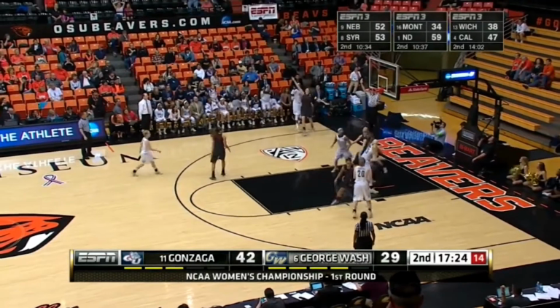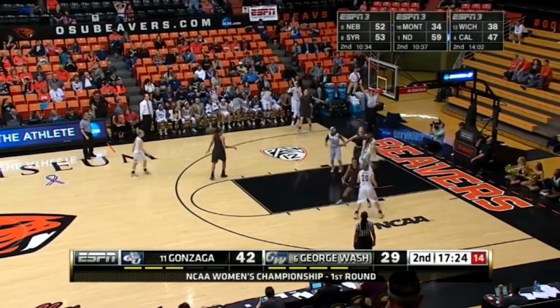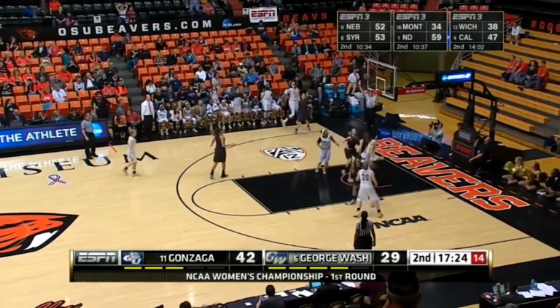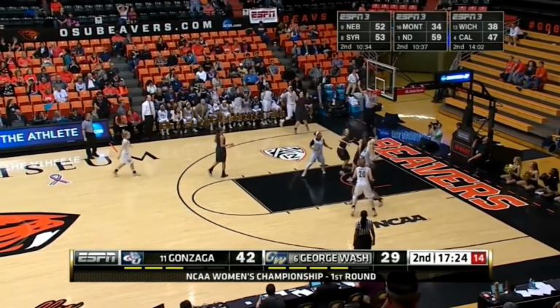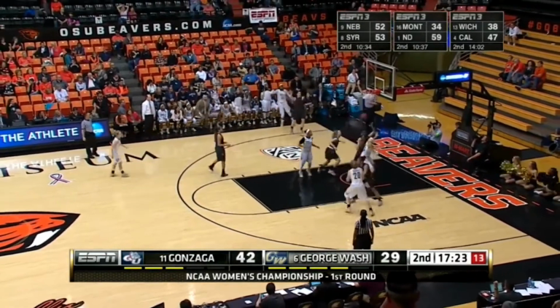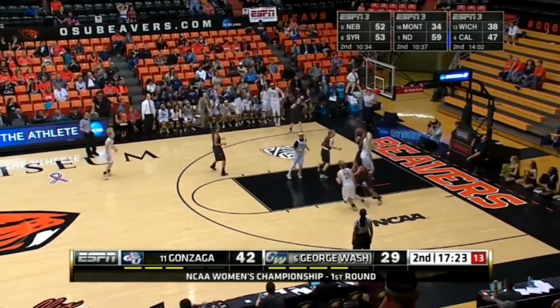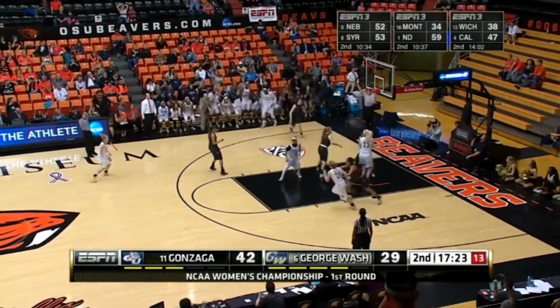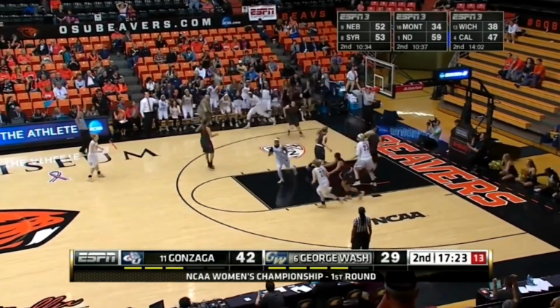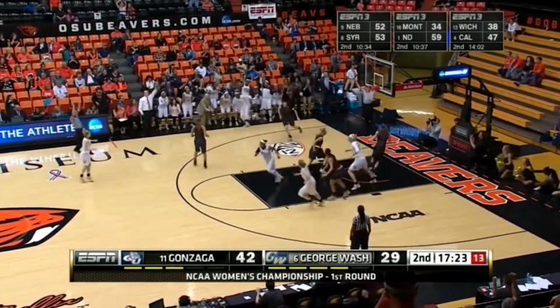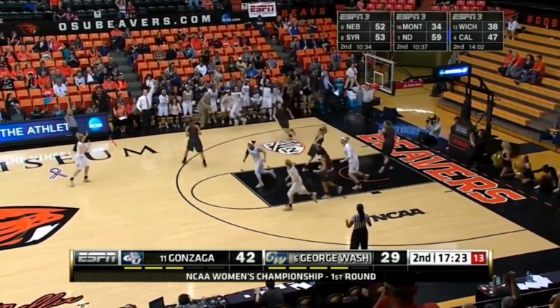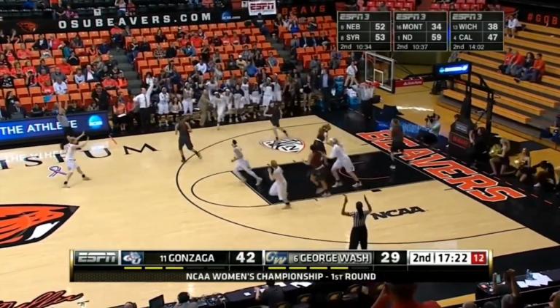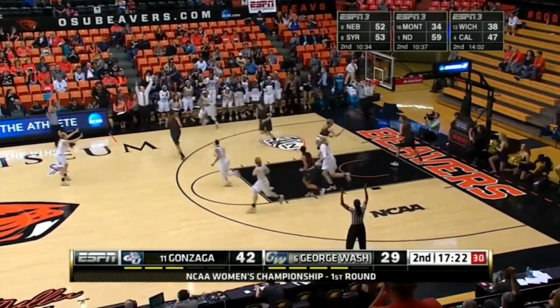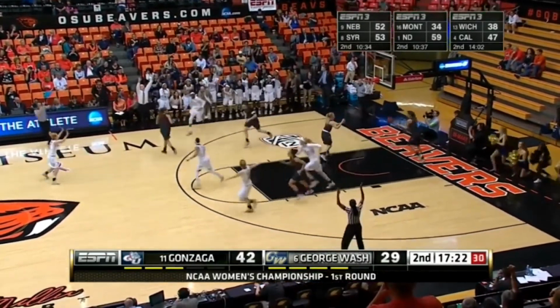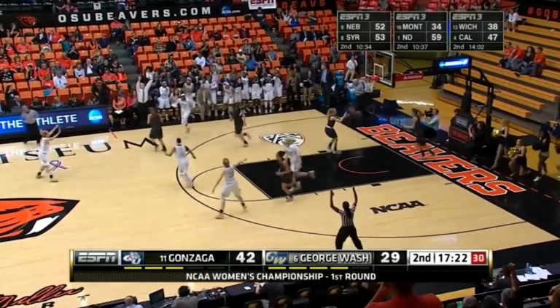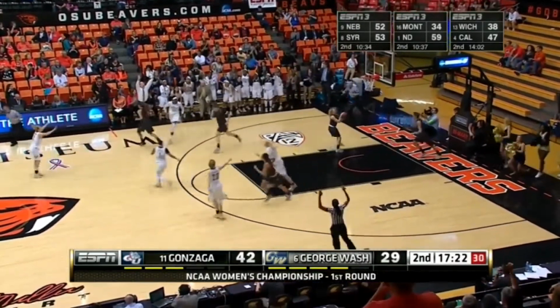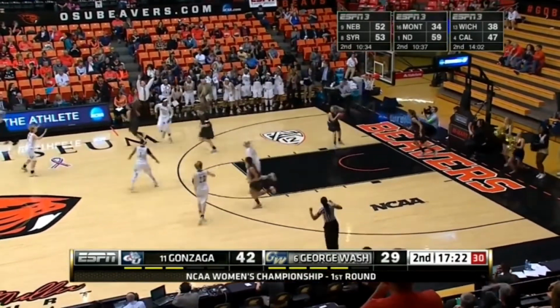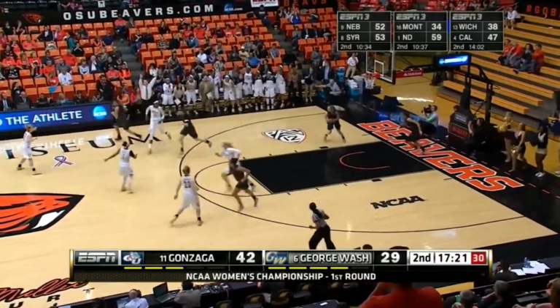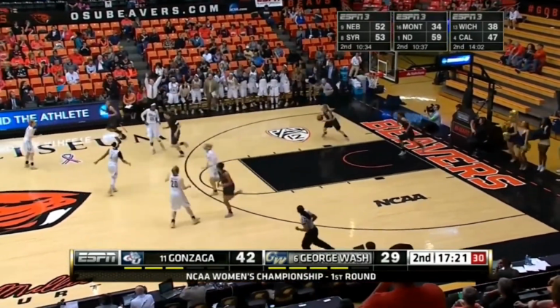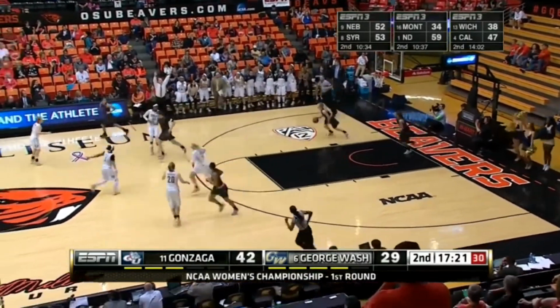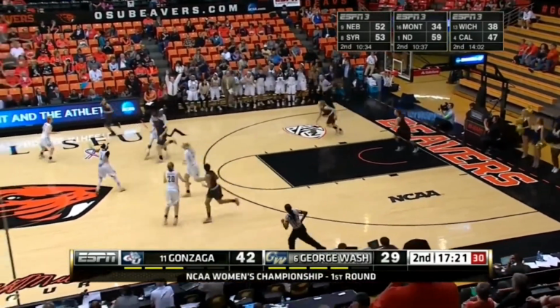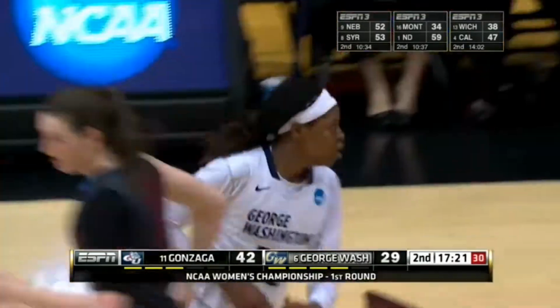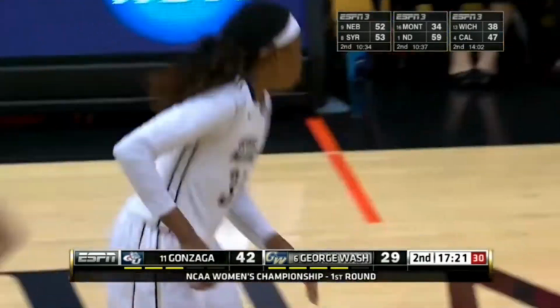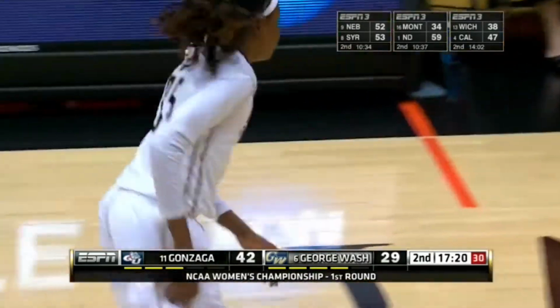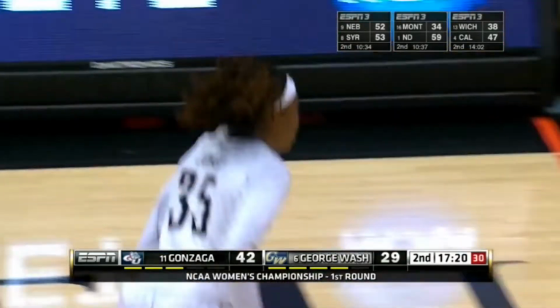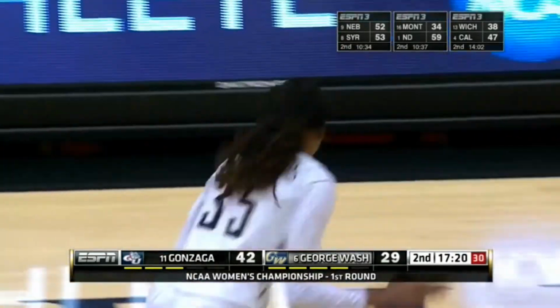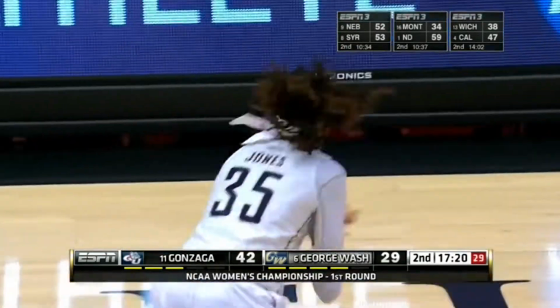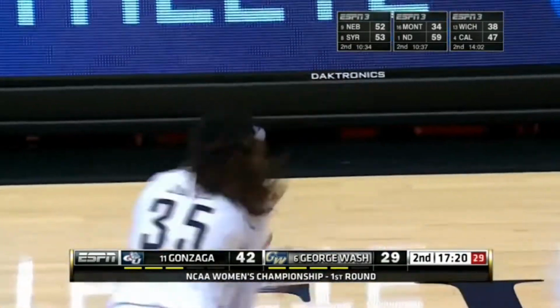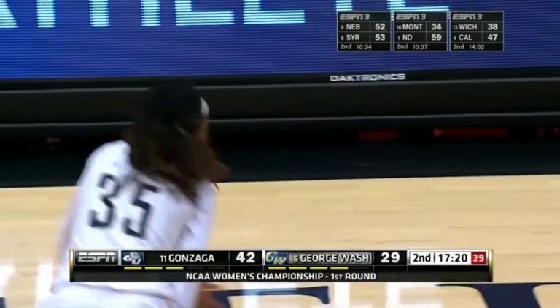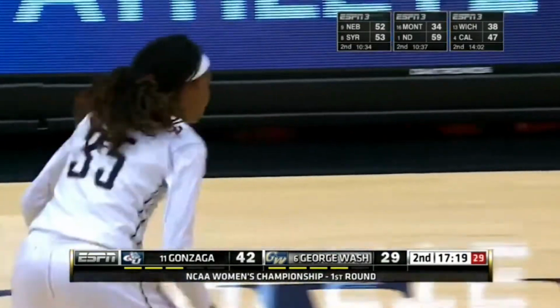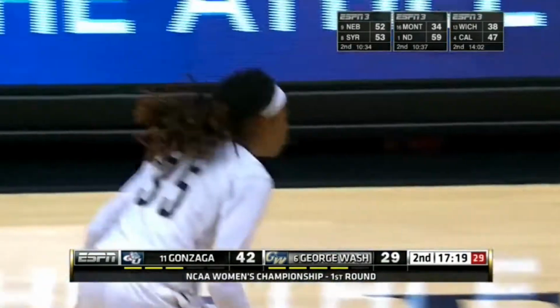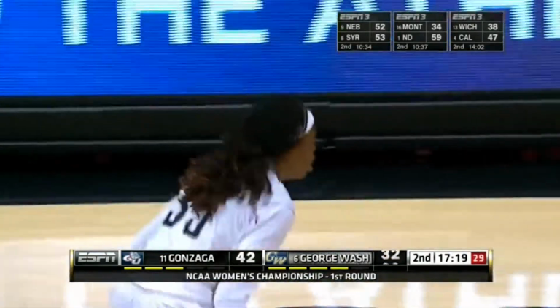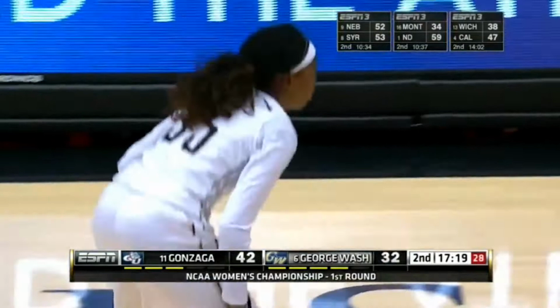Outstanding body control for a sixth-floor player from Jones. Jones from the corner — she doesn't hit many of those. So that was a long two.